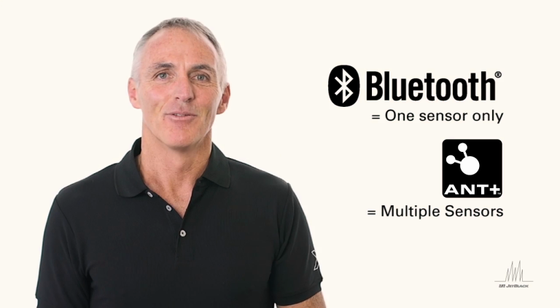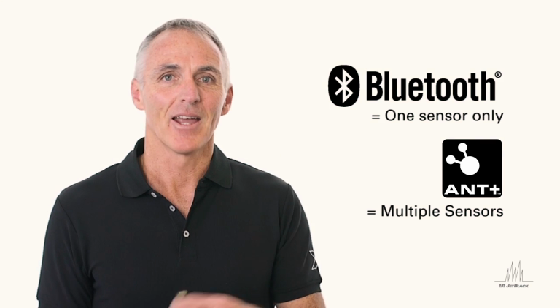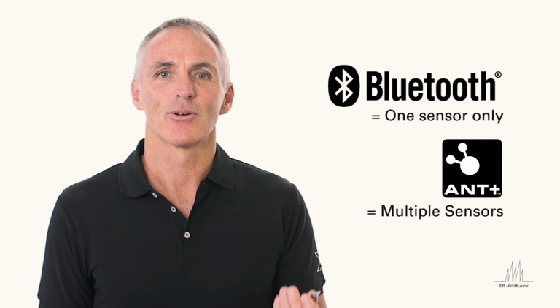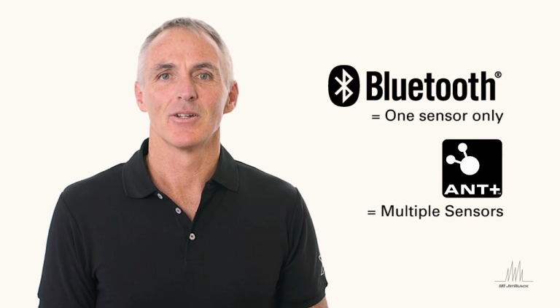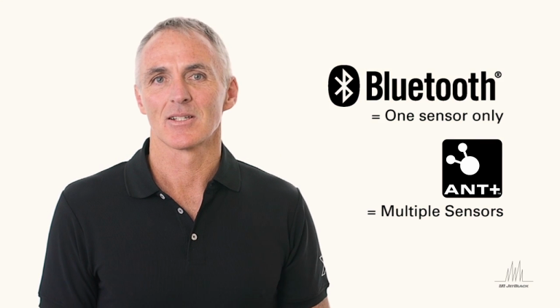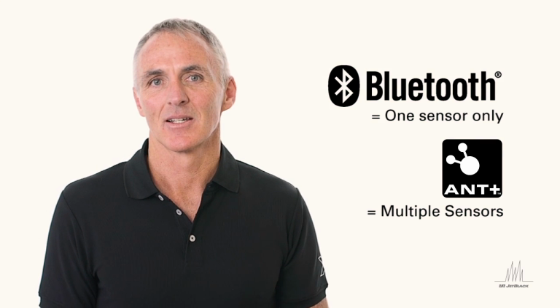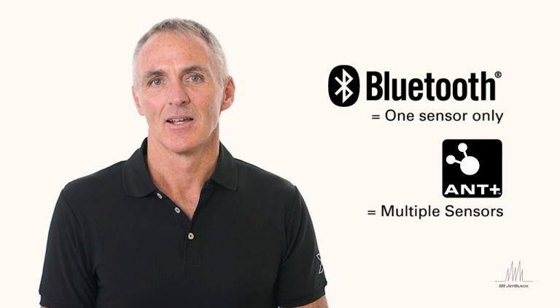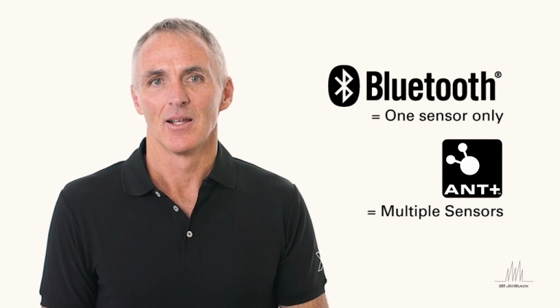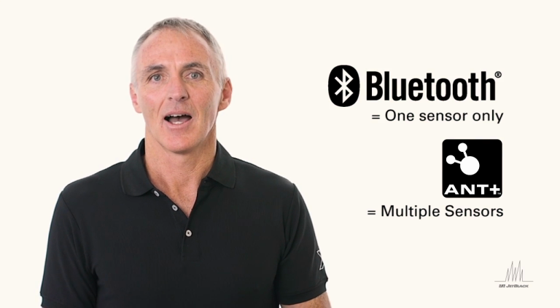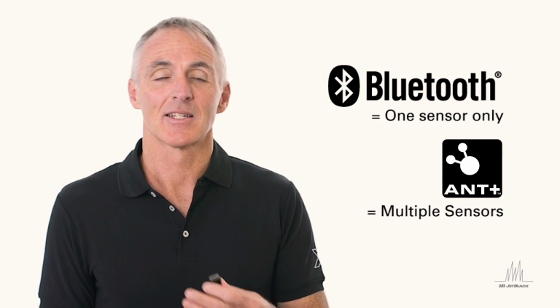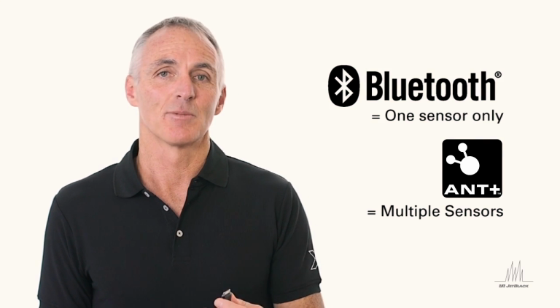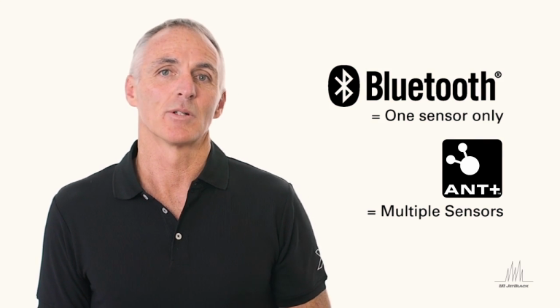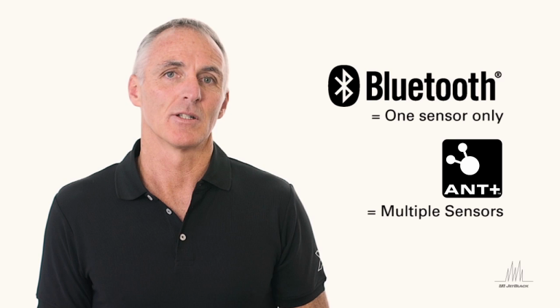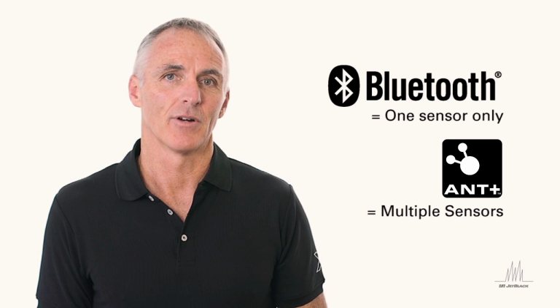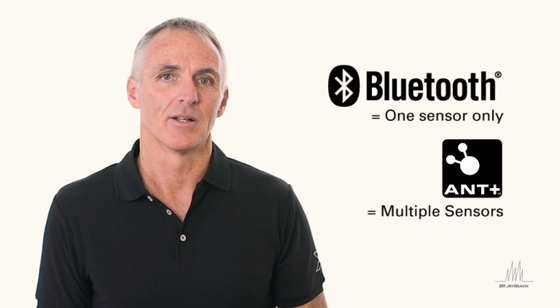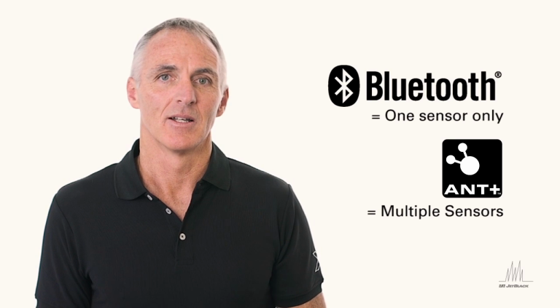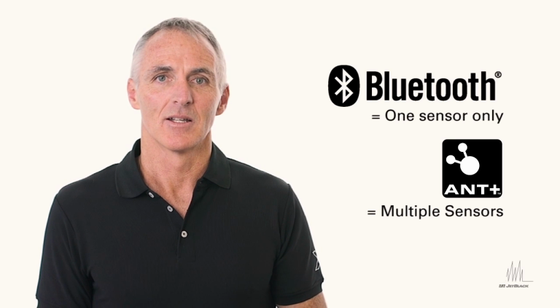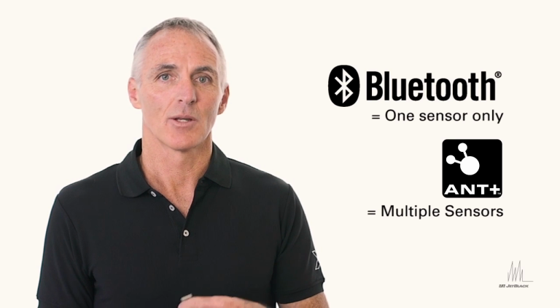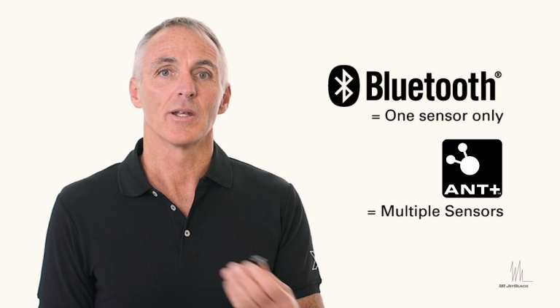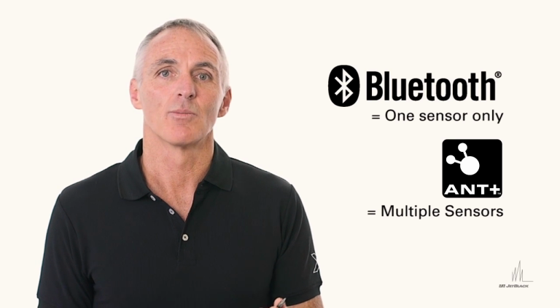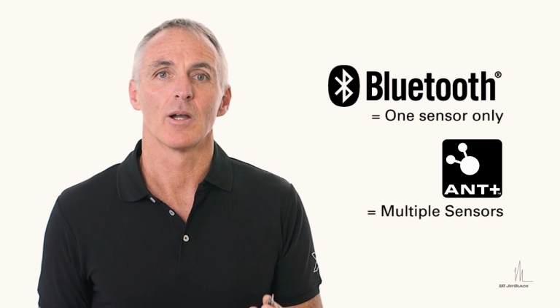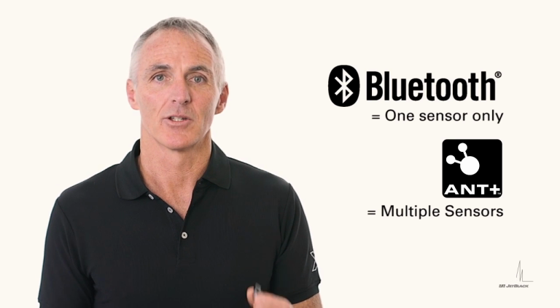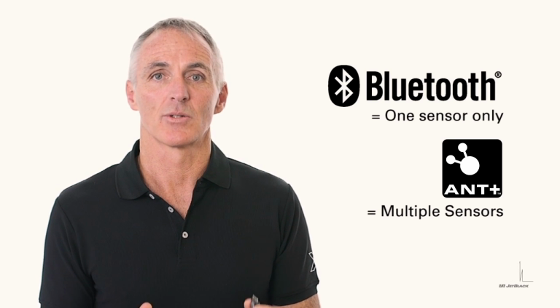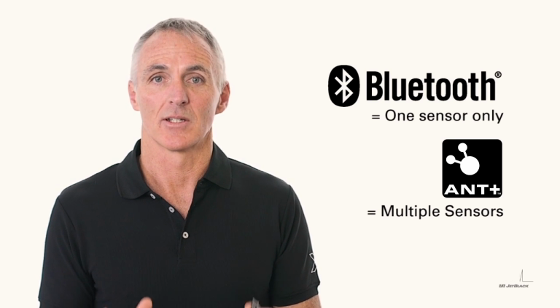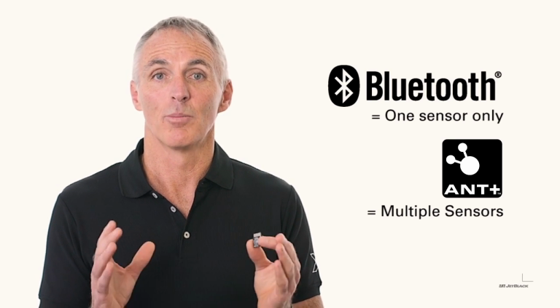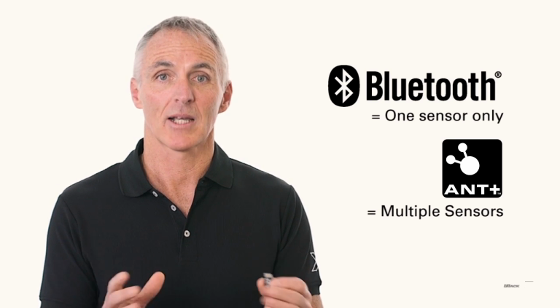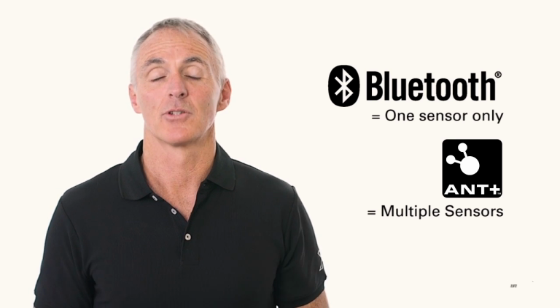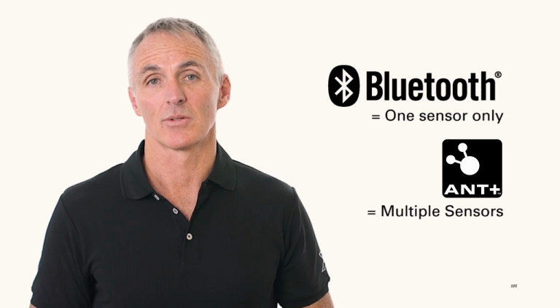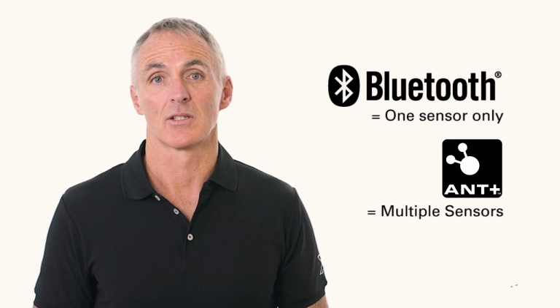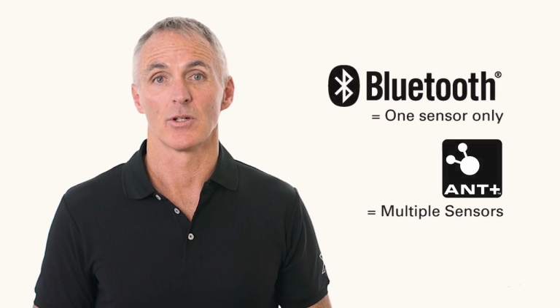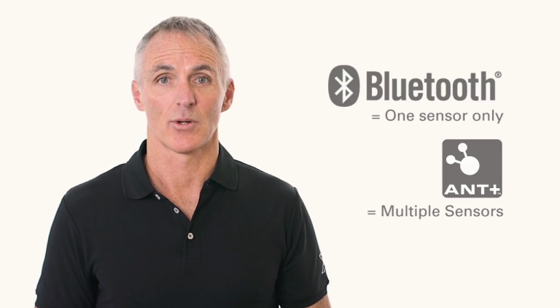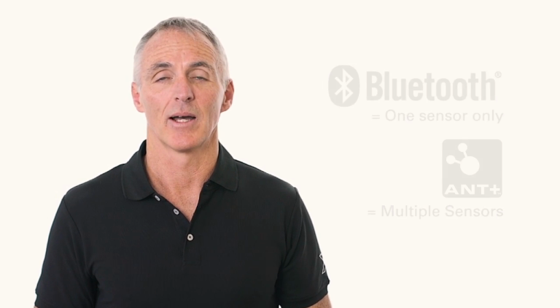For Android users, ANT is built into your phone, so you won't need to worry about the dual sensor. It will pick up your dual sensors for you straight away.